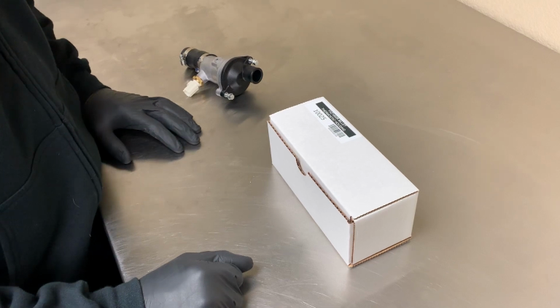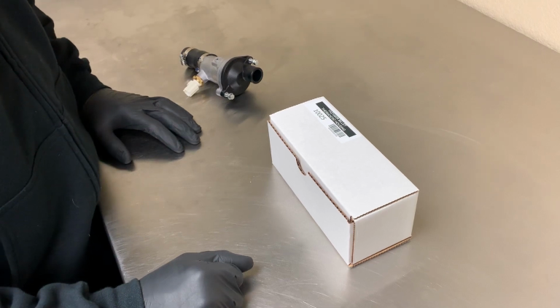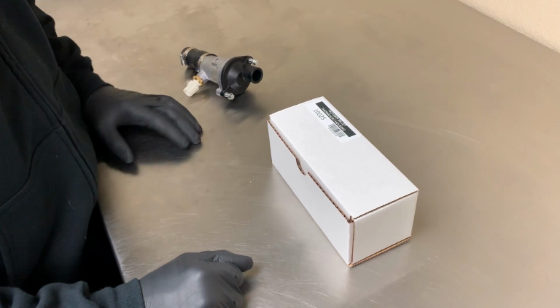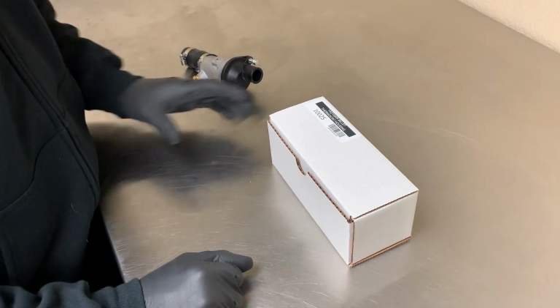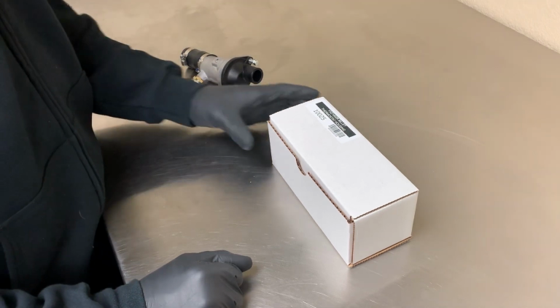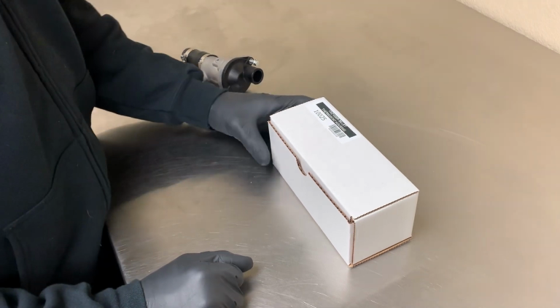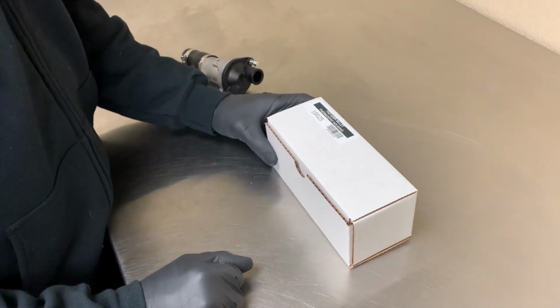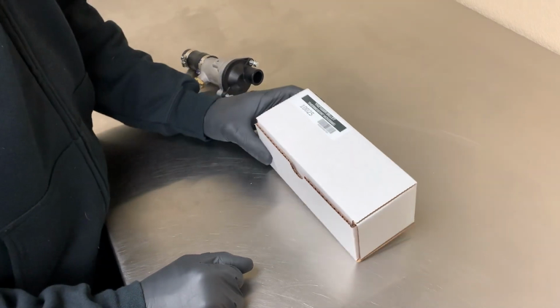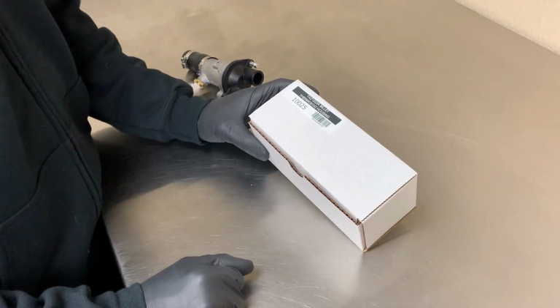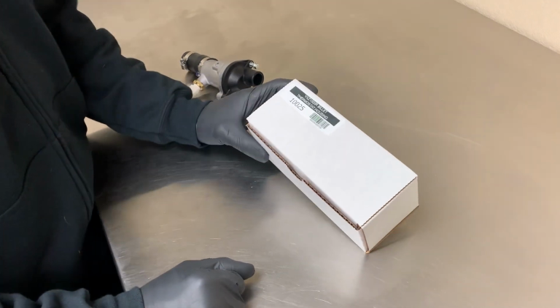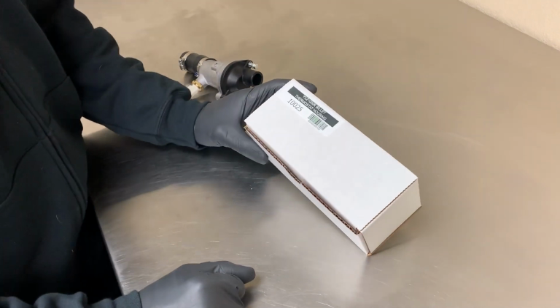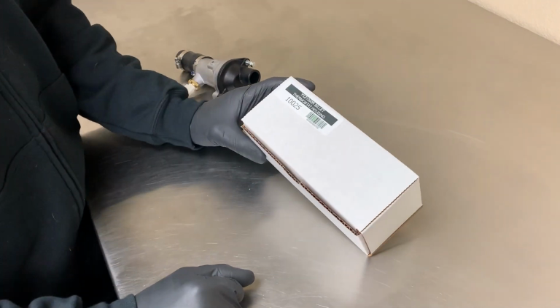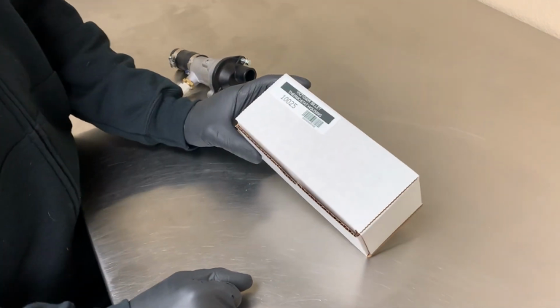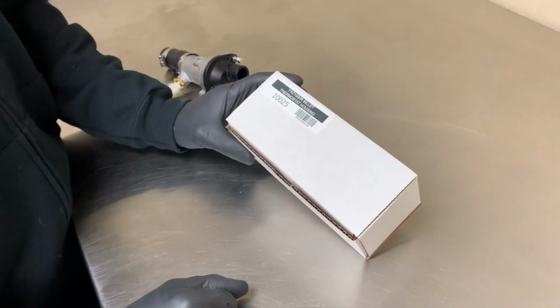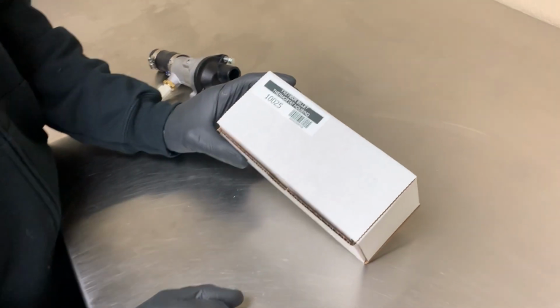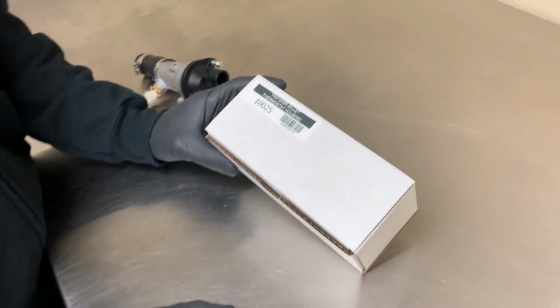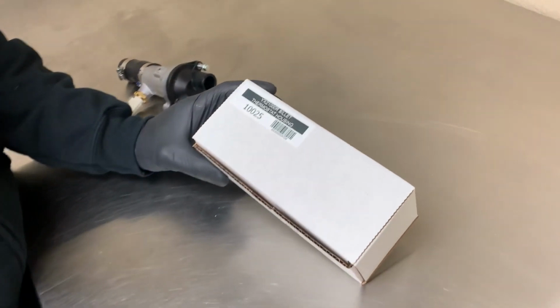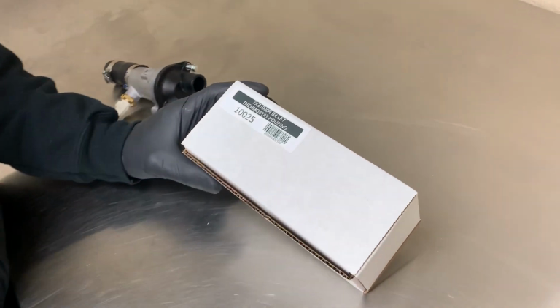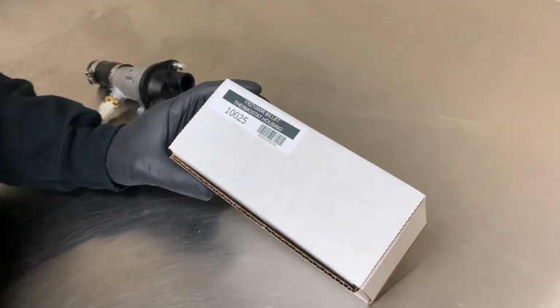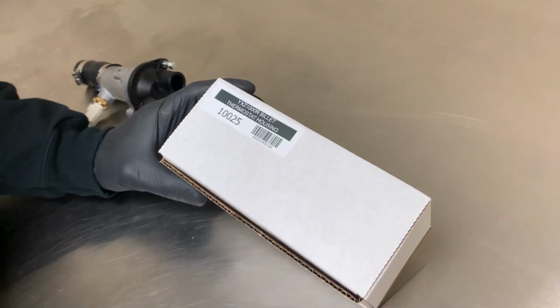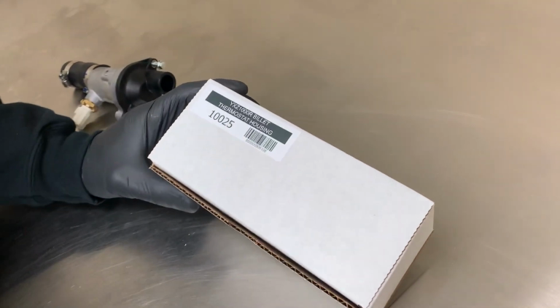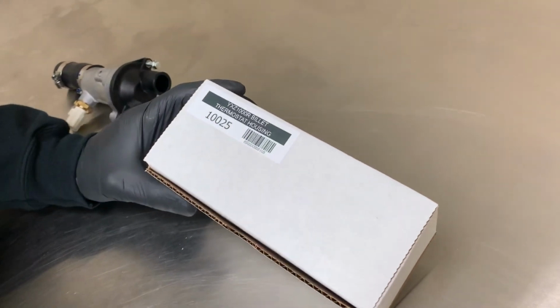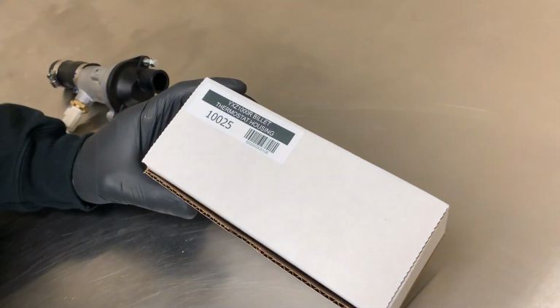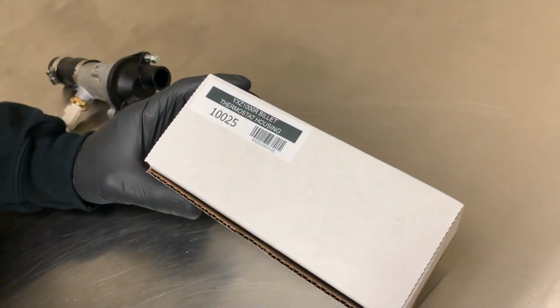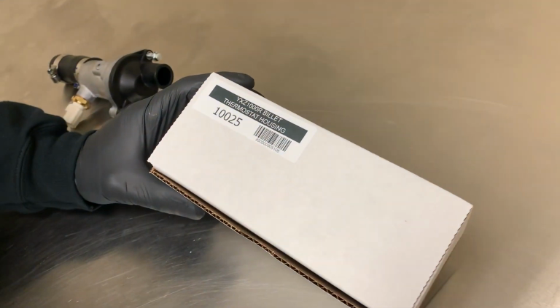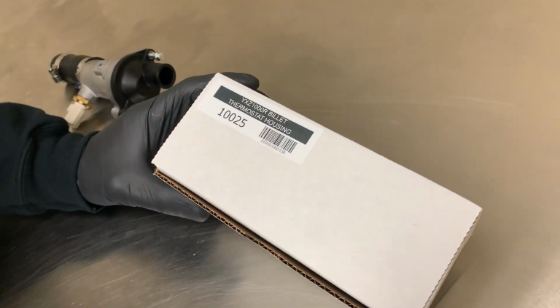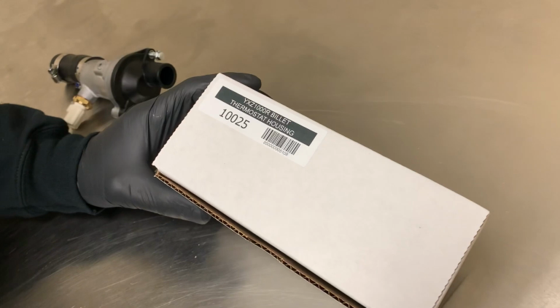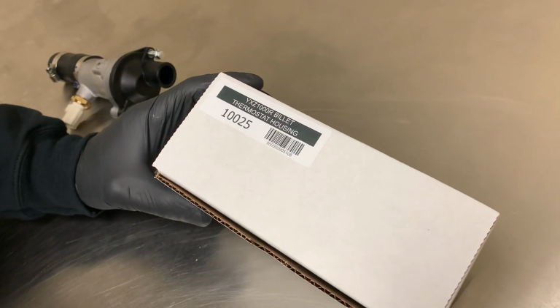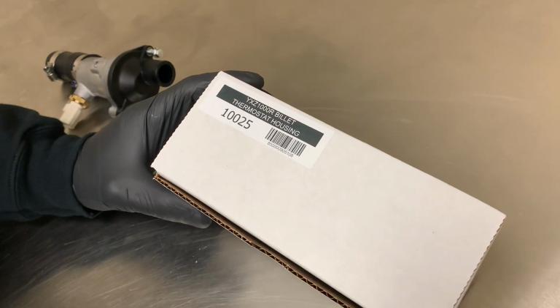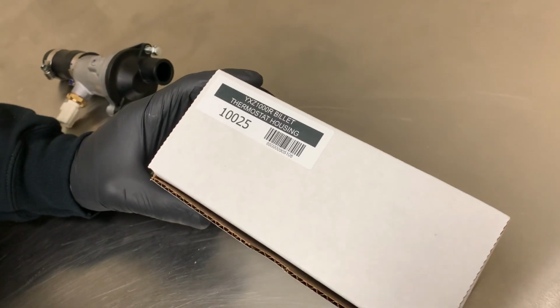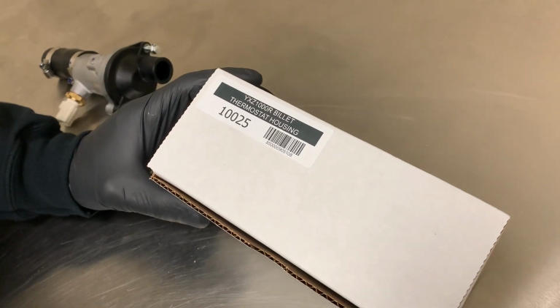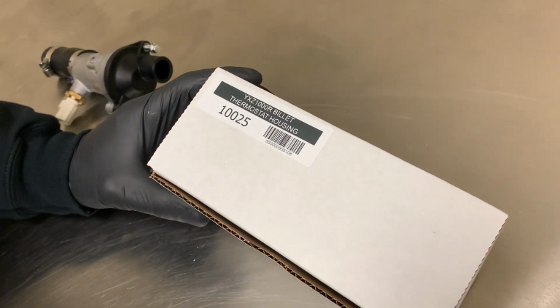Today we're going to look at the YXE 1000R billet thermostat housing we make. Part number is 10025.